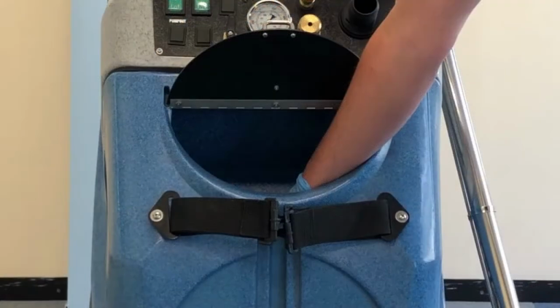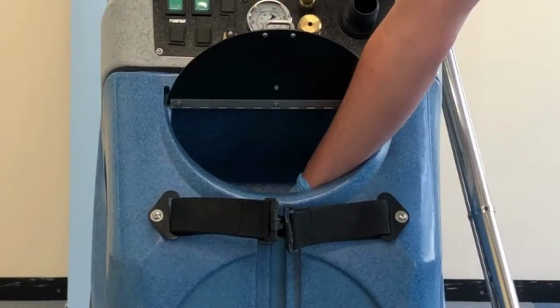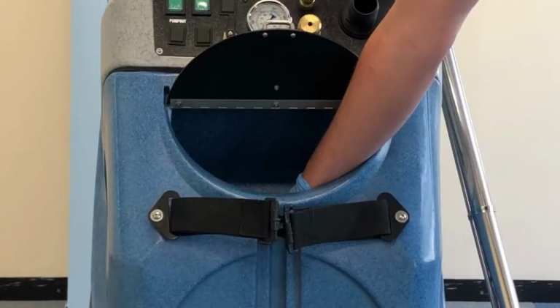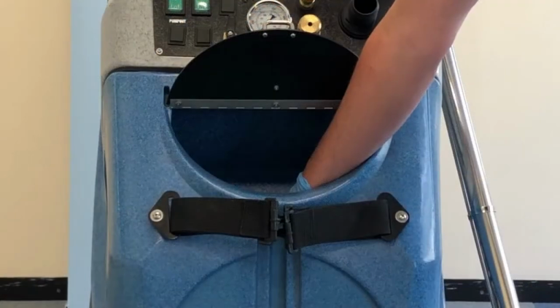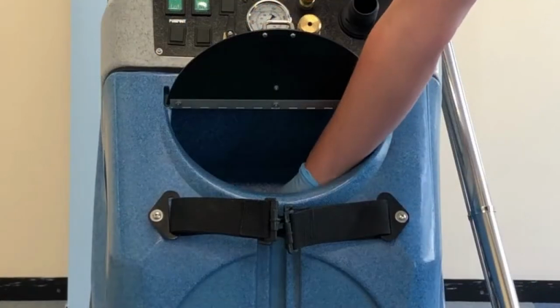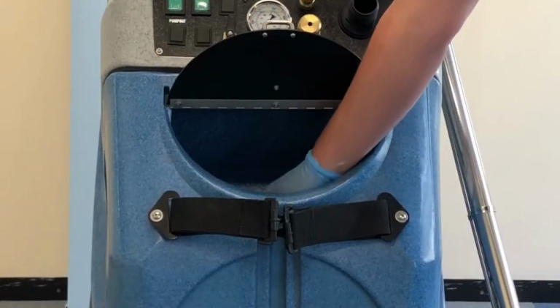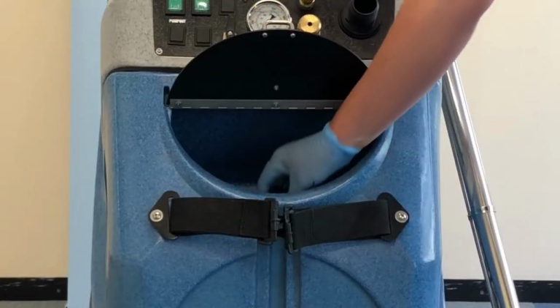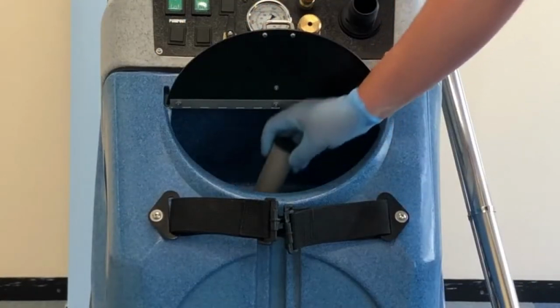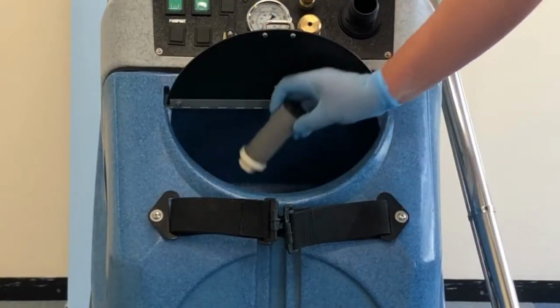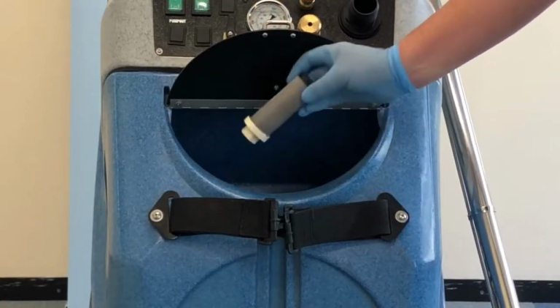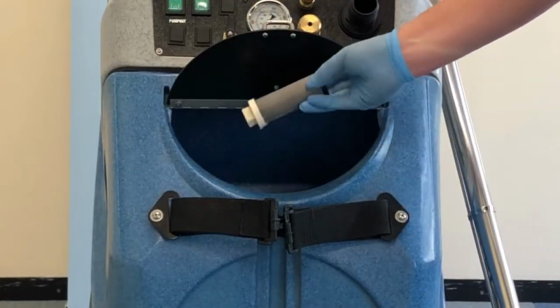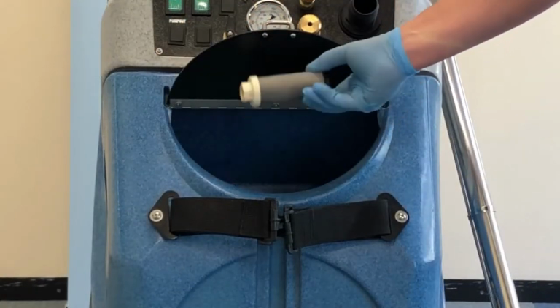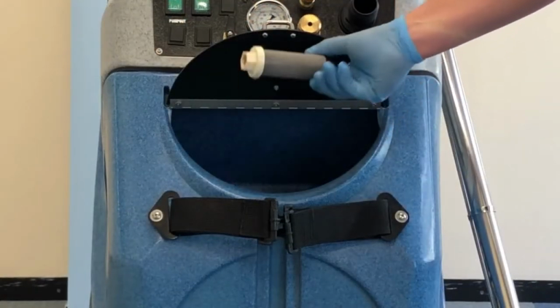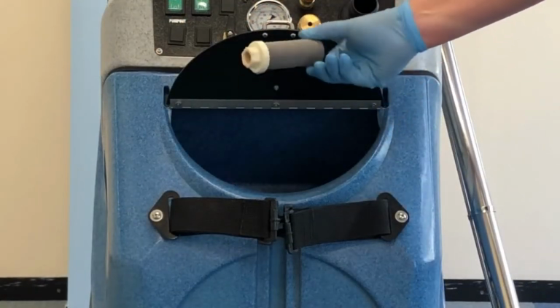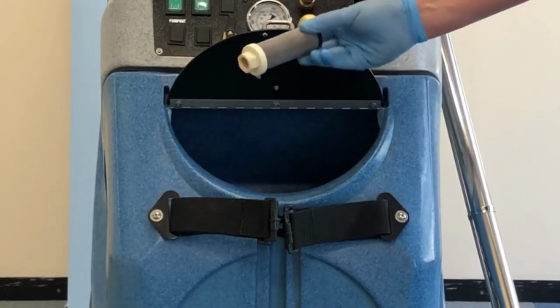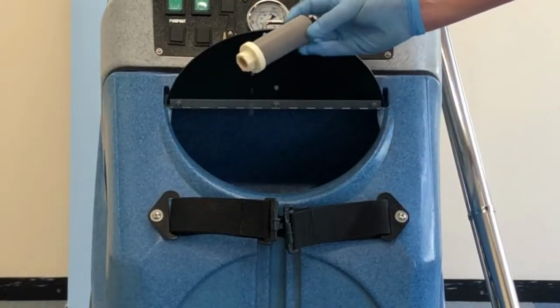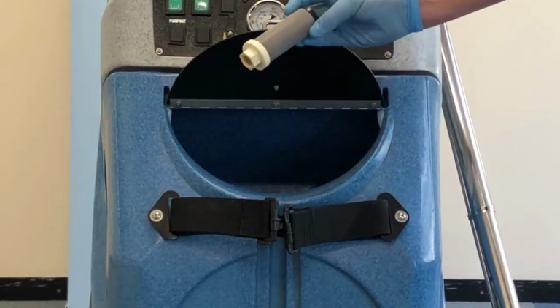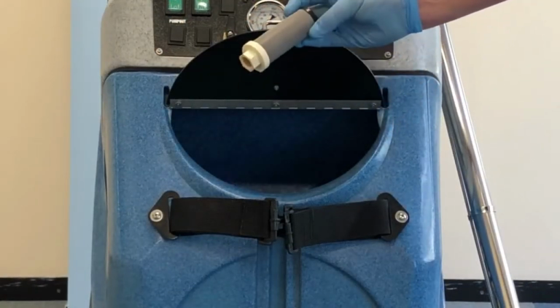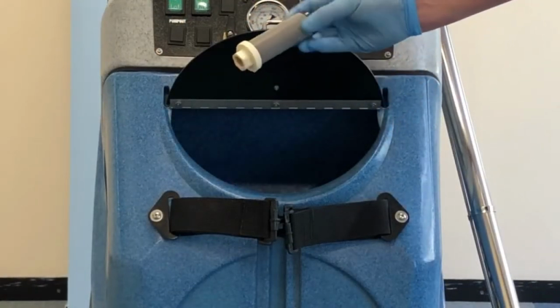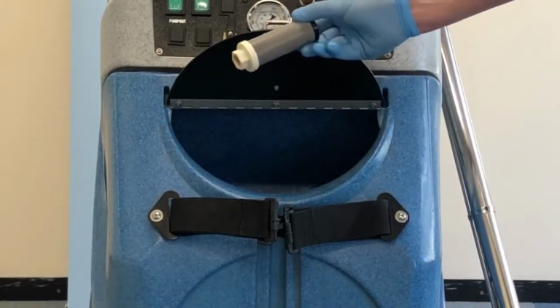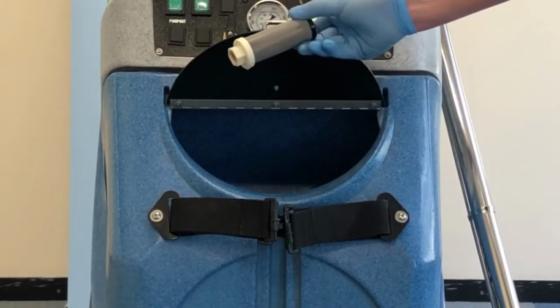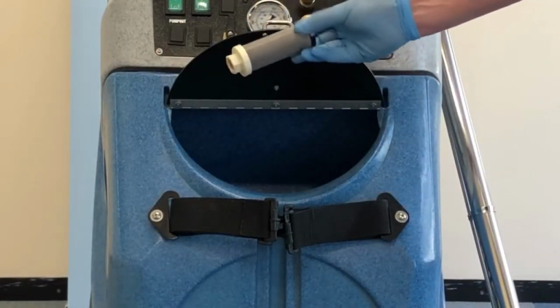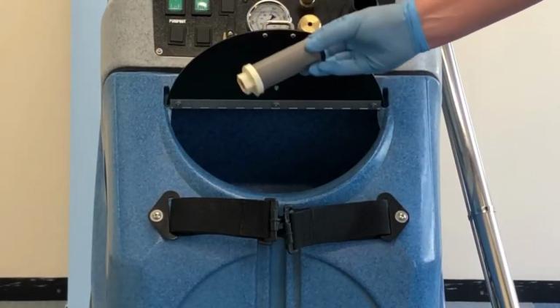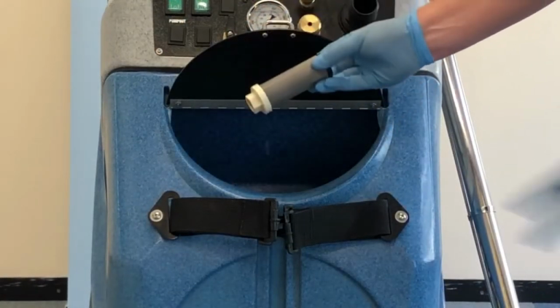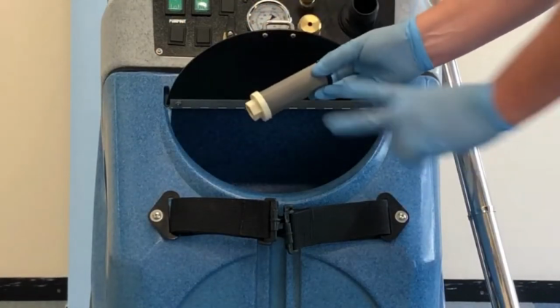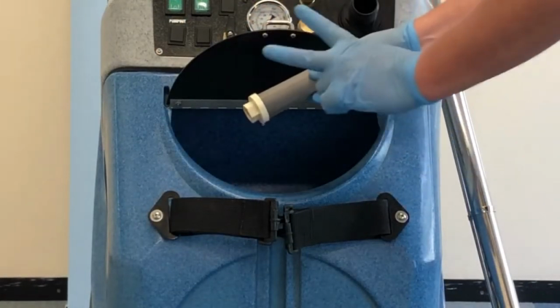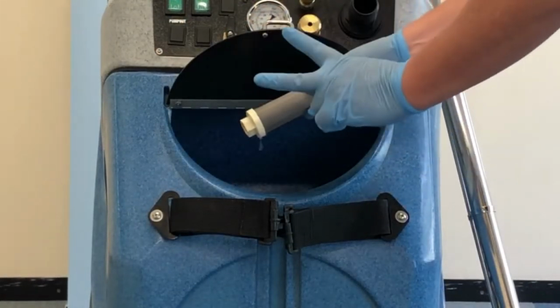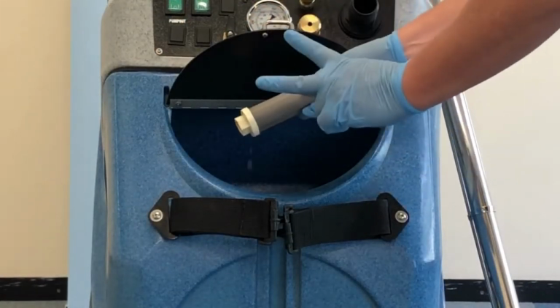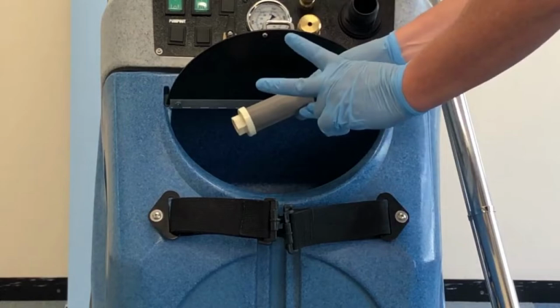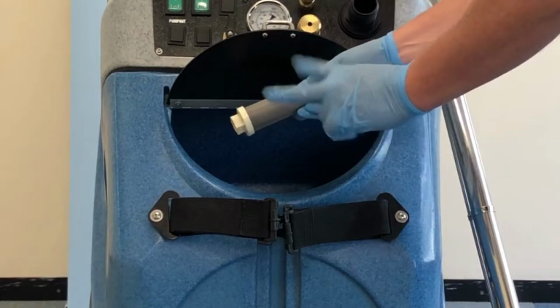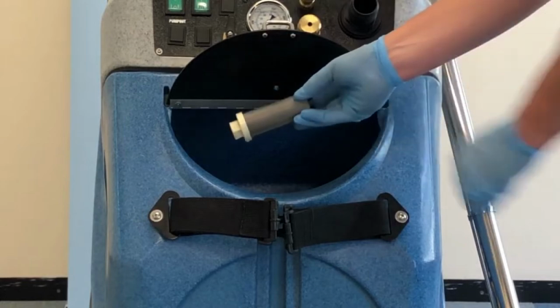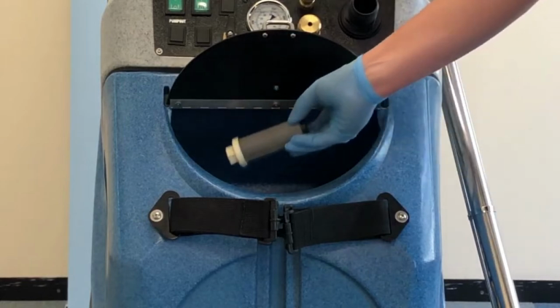The two filters unscrew from the clean tank like so. They should be removed regularly, cleaned and replaced.